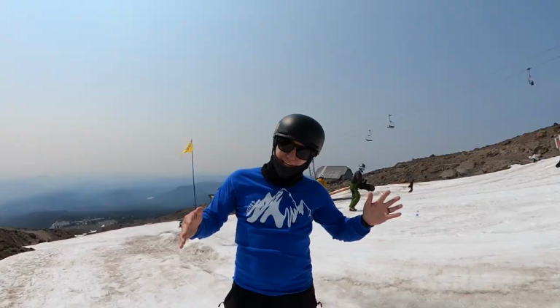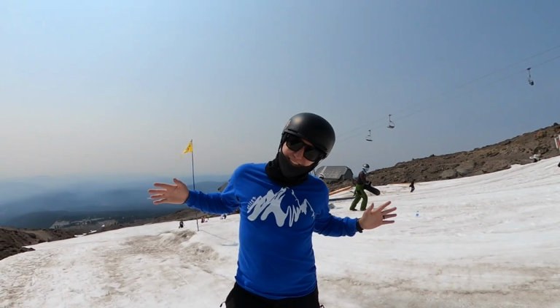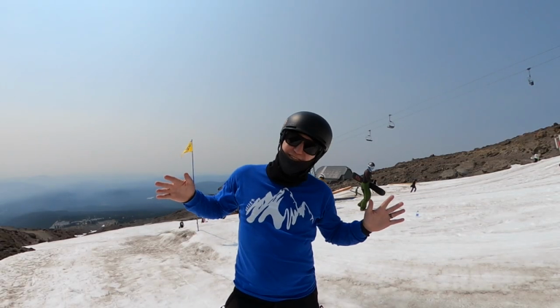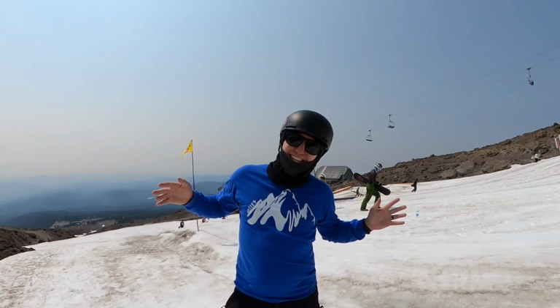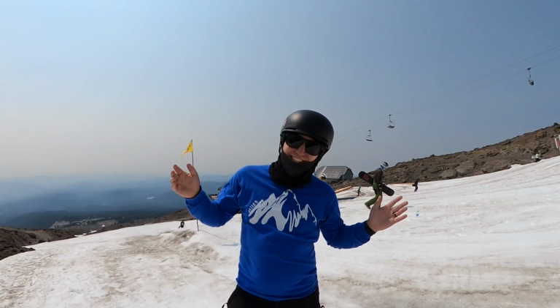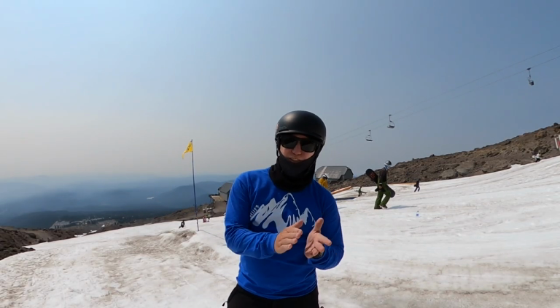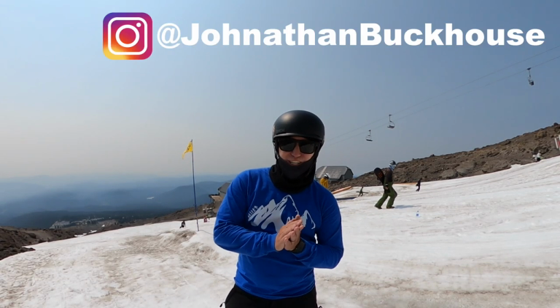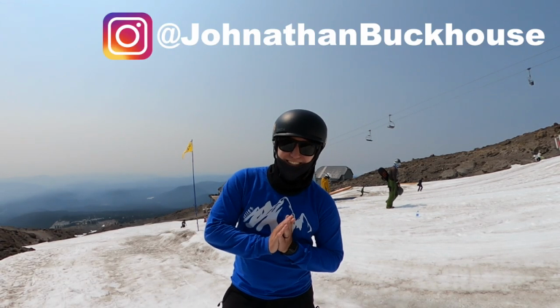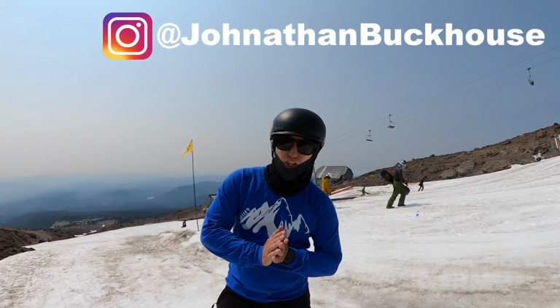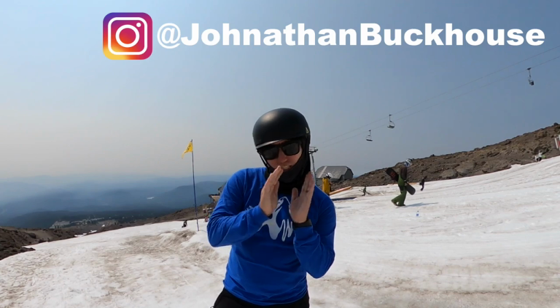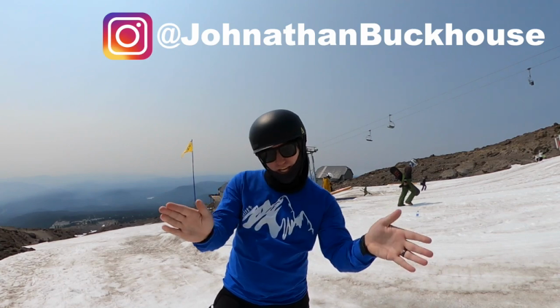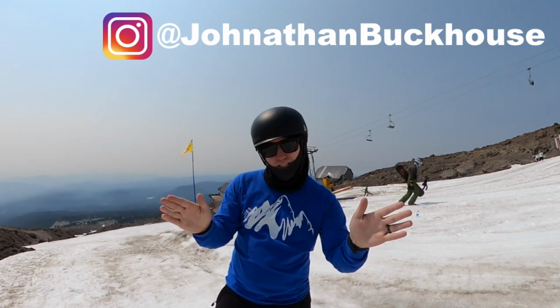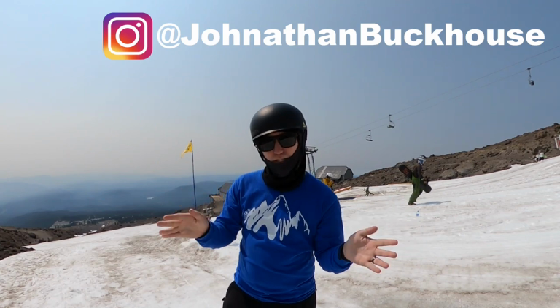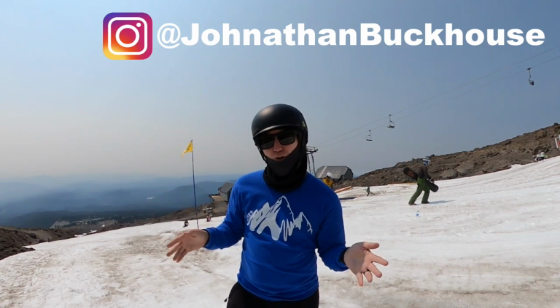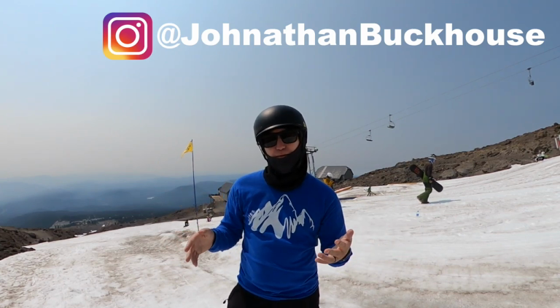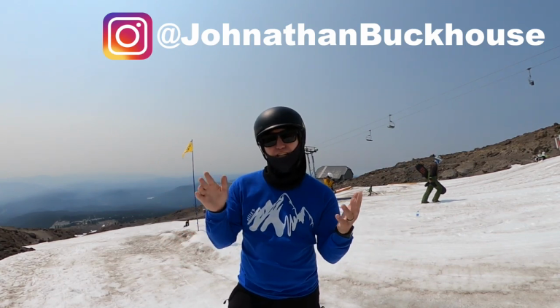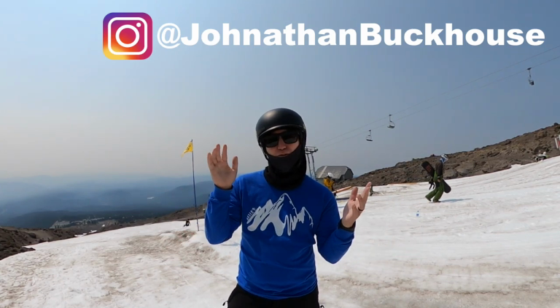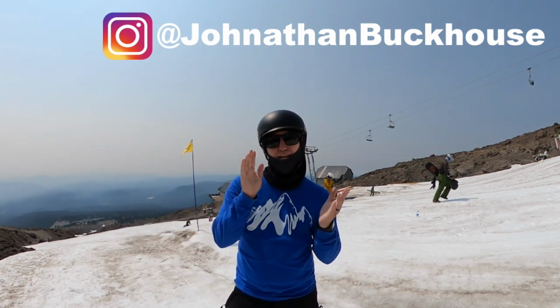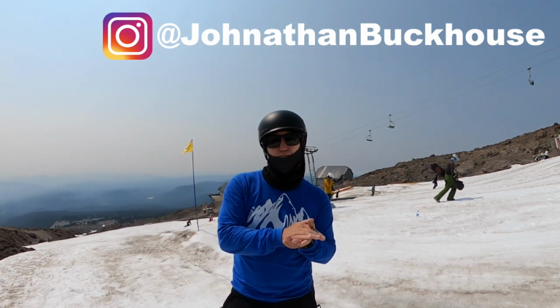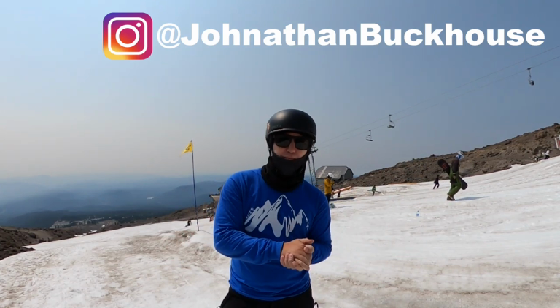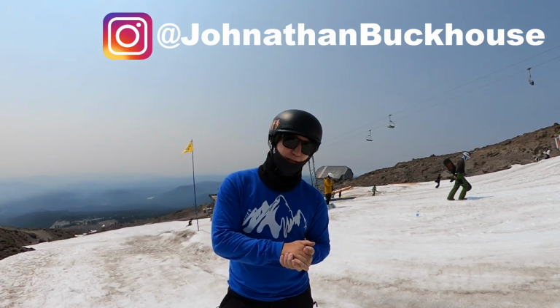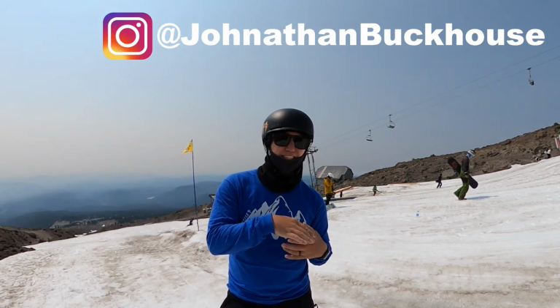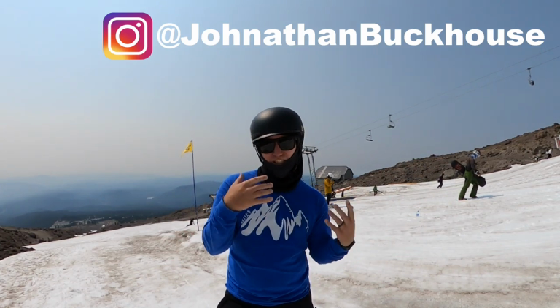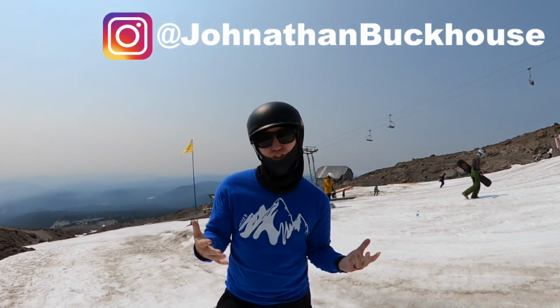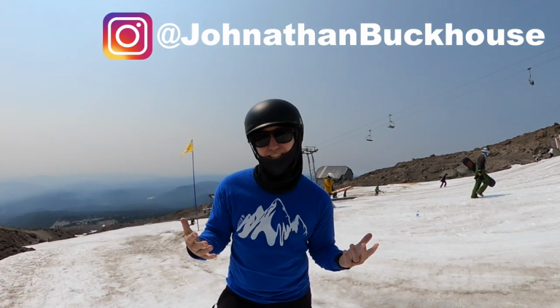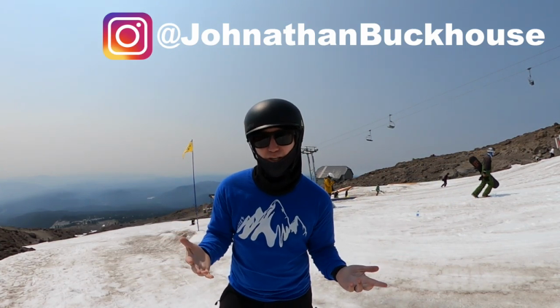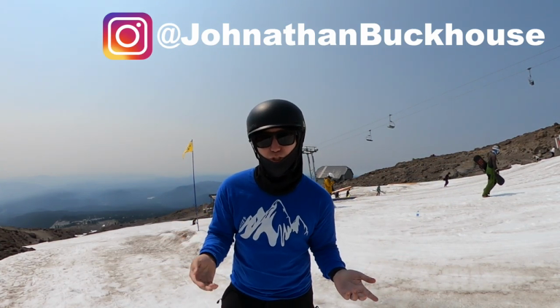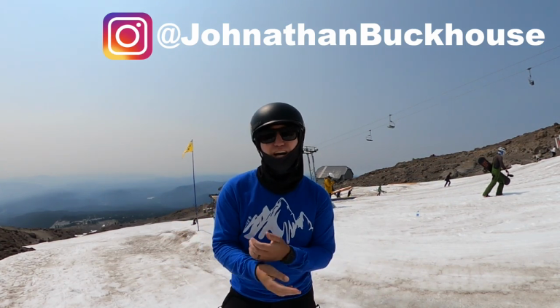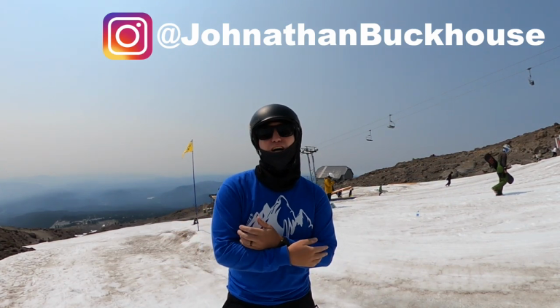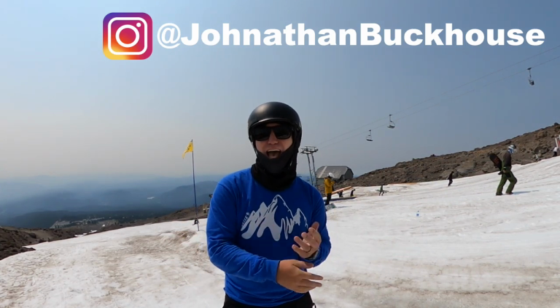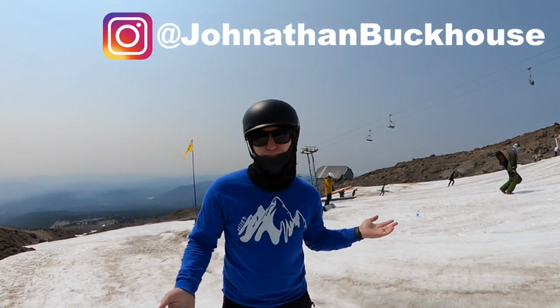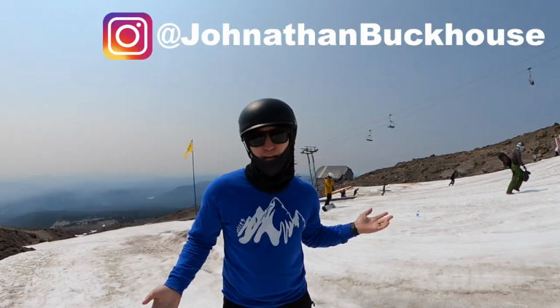What's up T-Muckhouse, Jonathan Buckhouse here and in today's video I'm gonna give you guys some tips and basically teach you guys how to do a half cab.